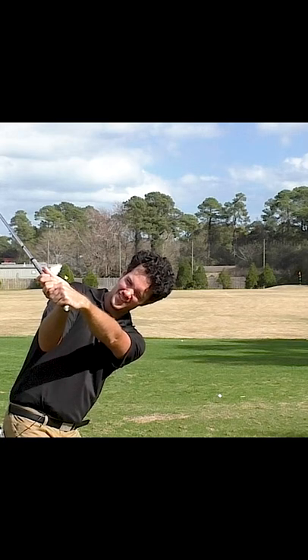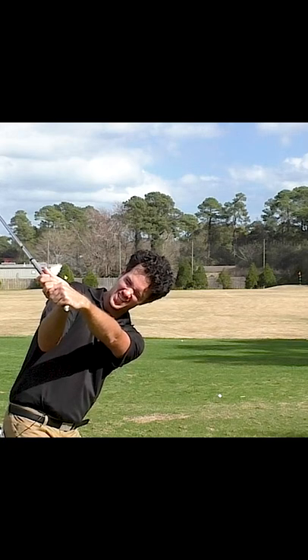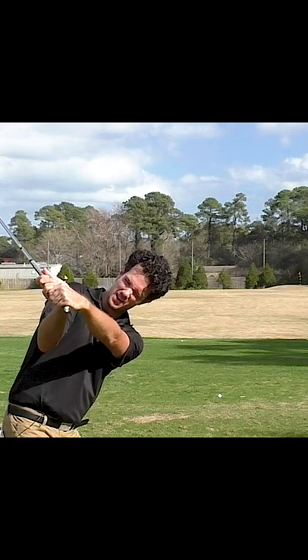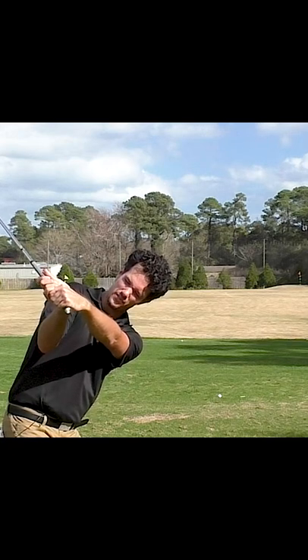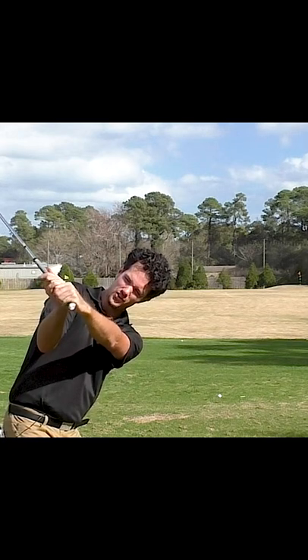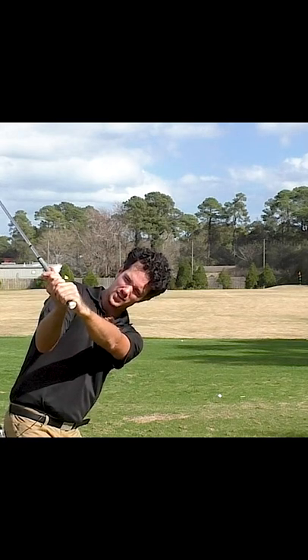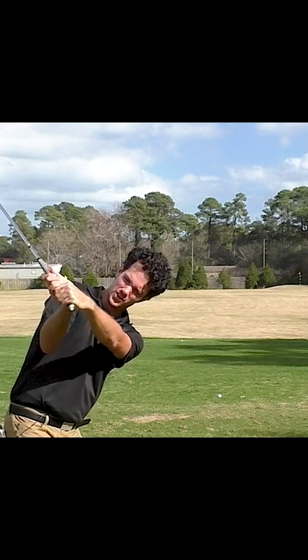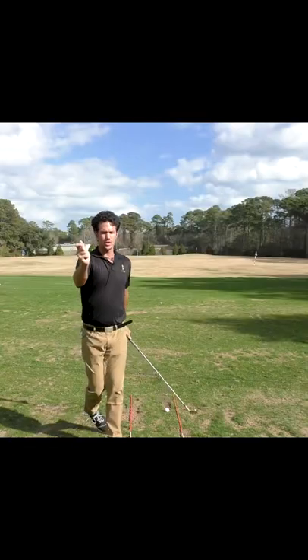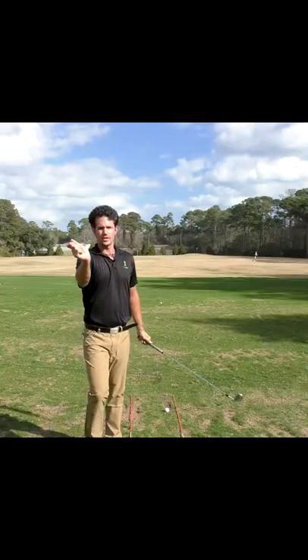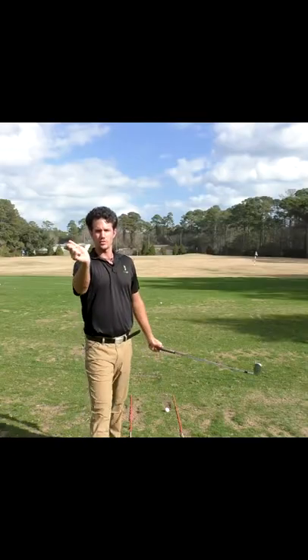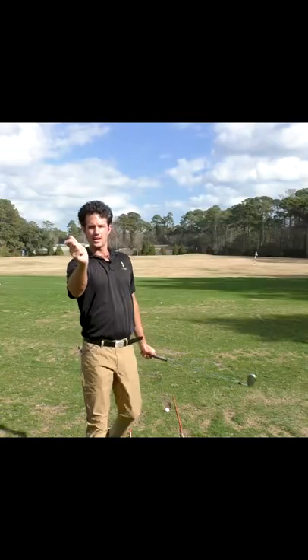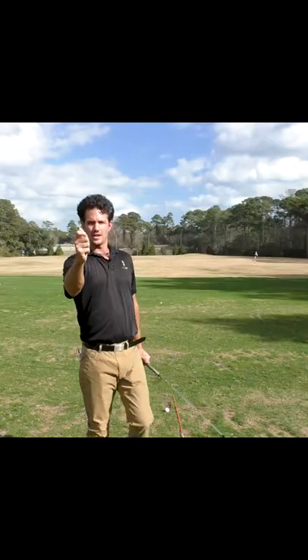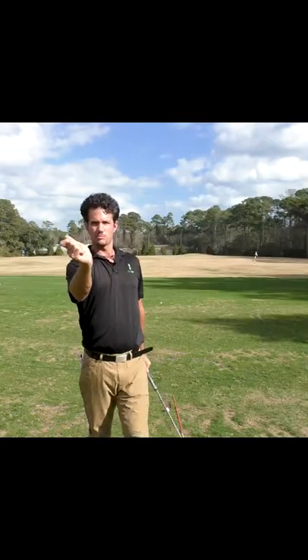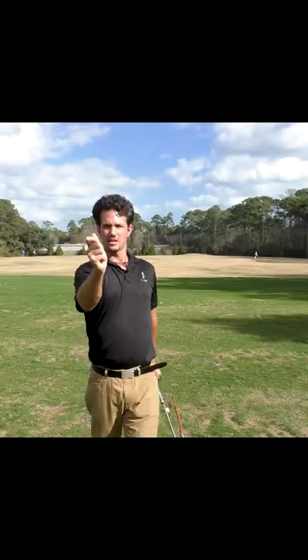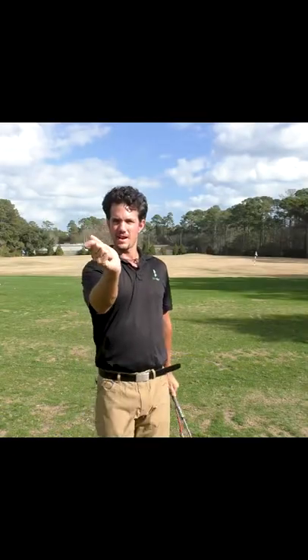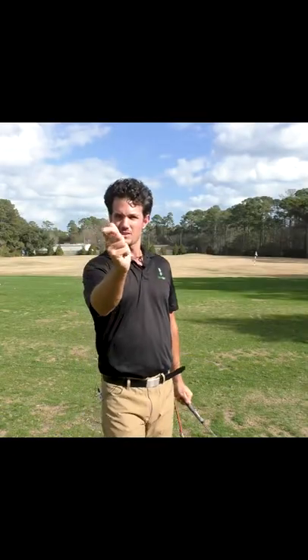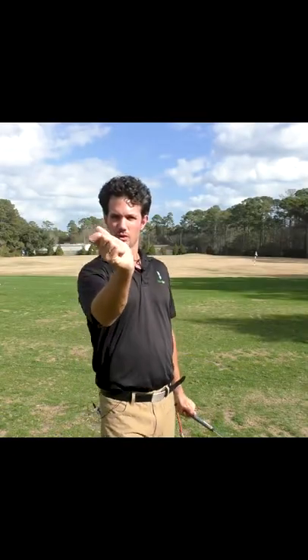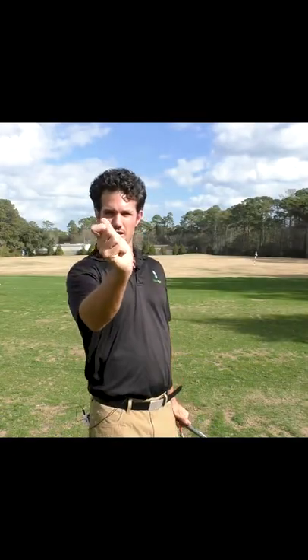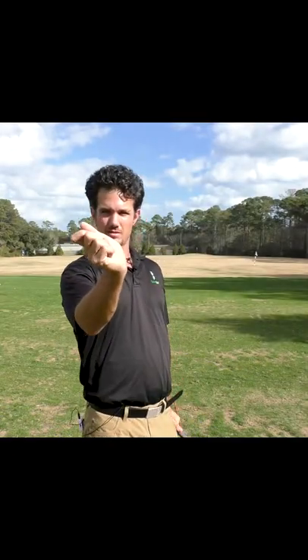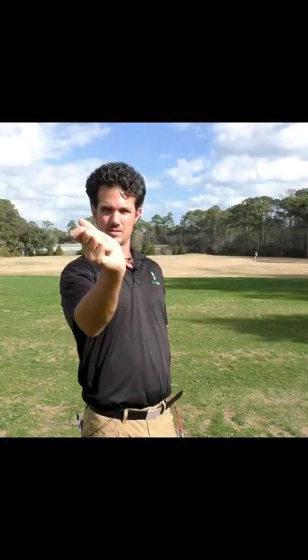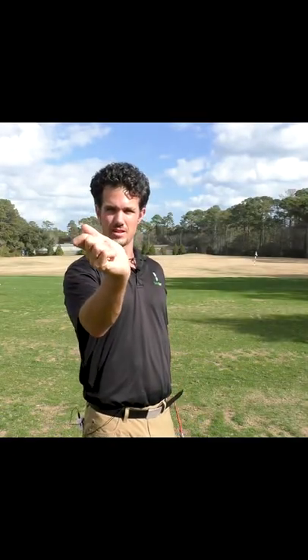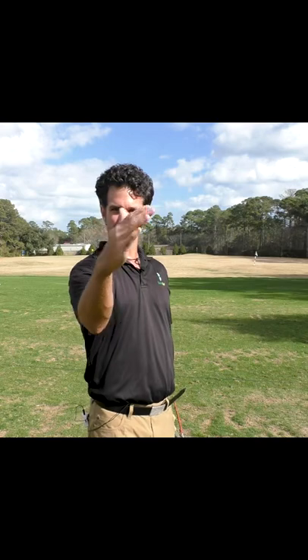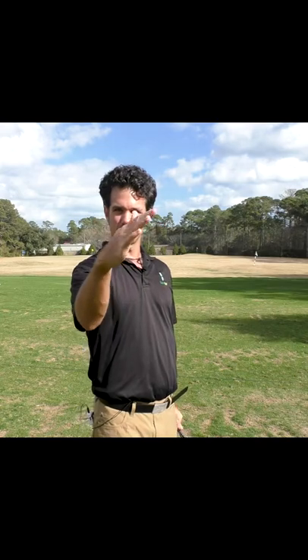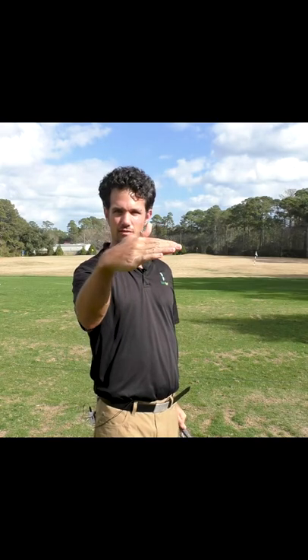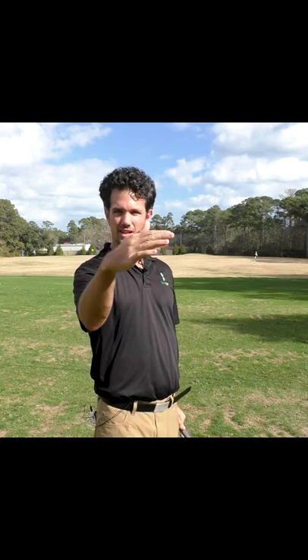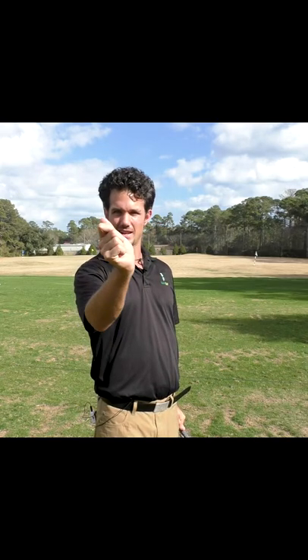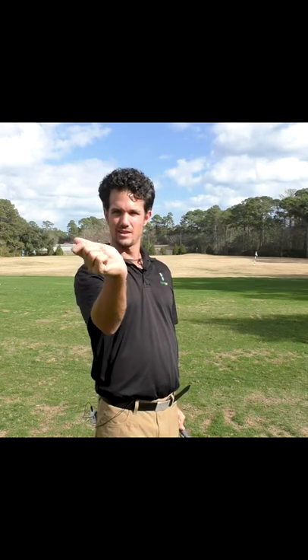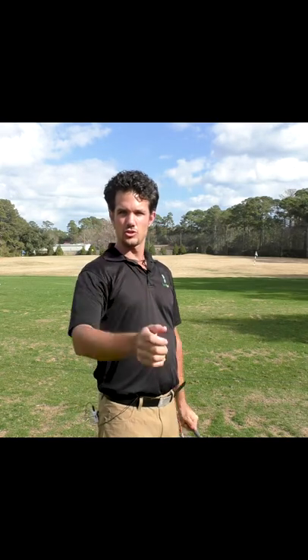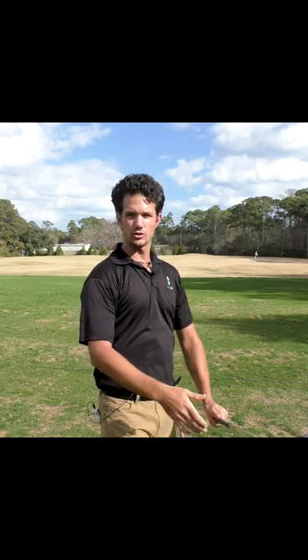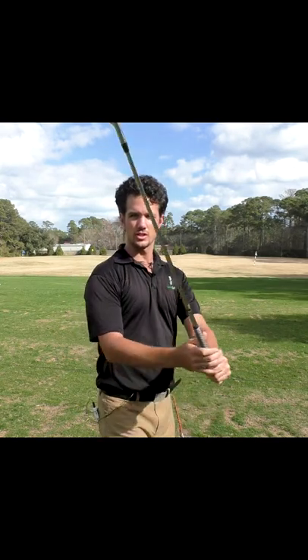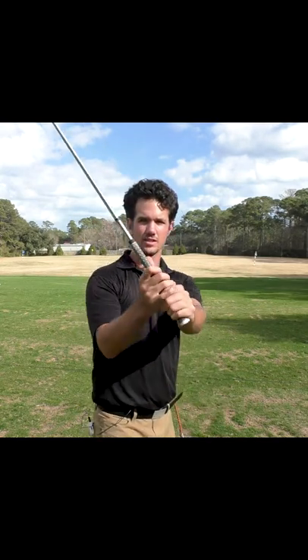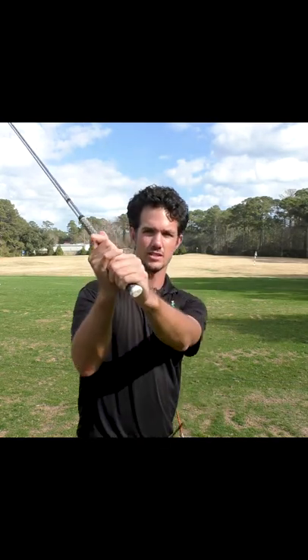You might feel that your trail hand, your right hand, is bending back this way now instead of being flat. So you're seeing this.